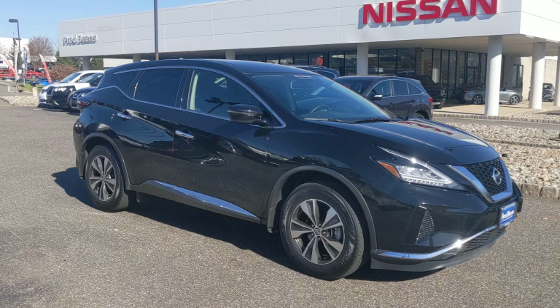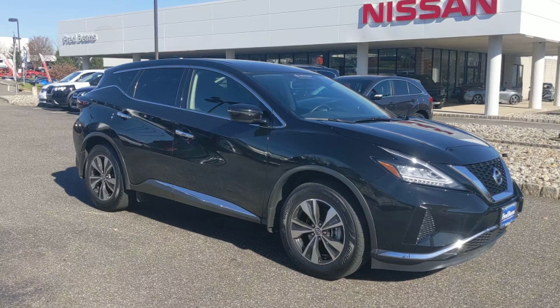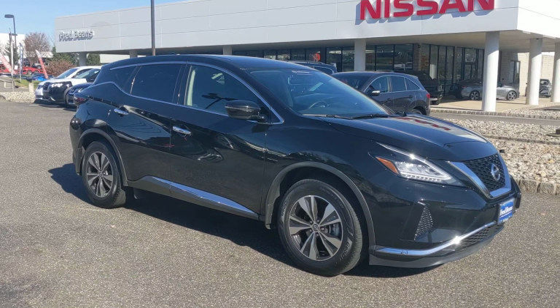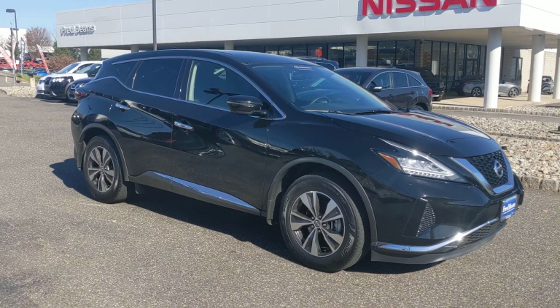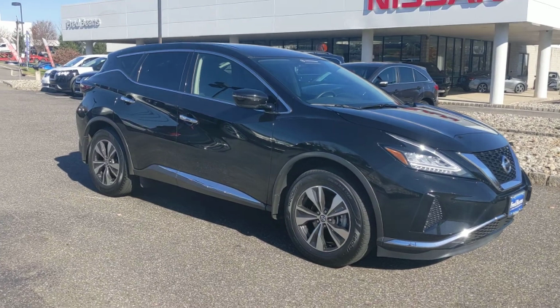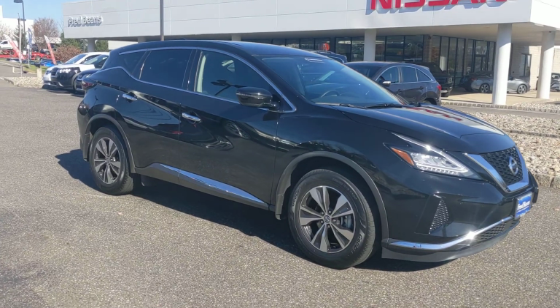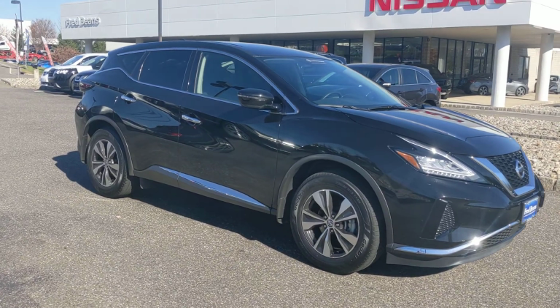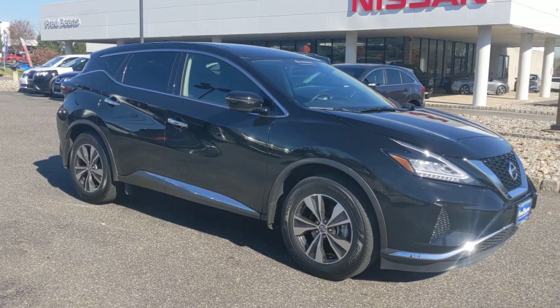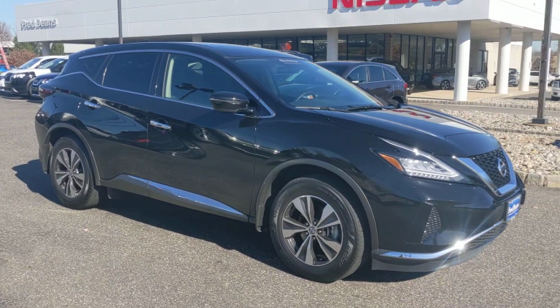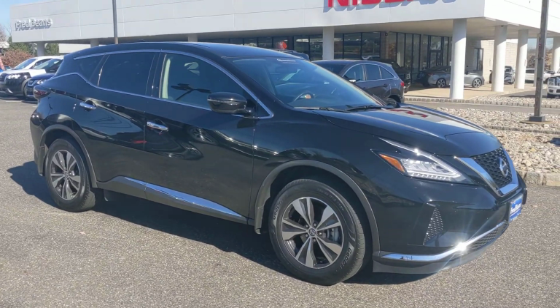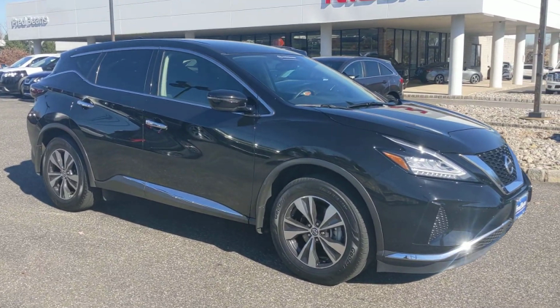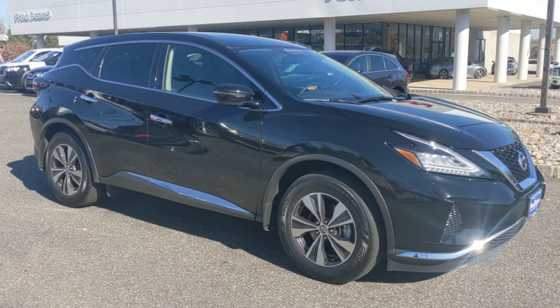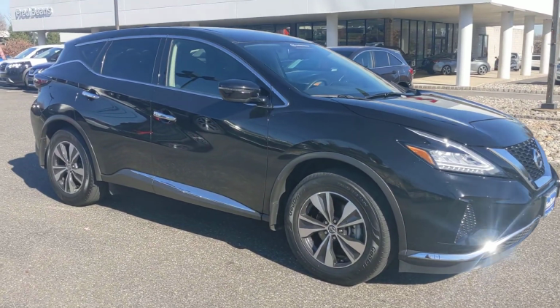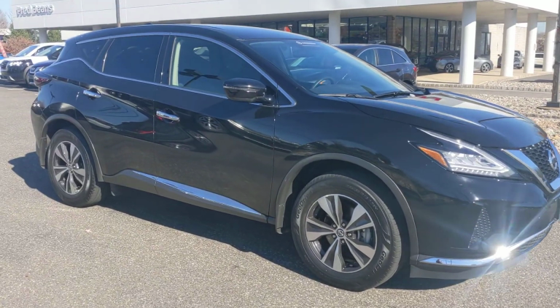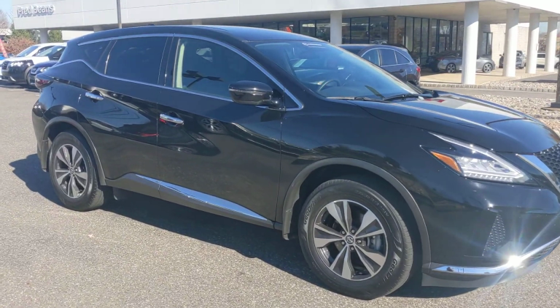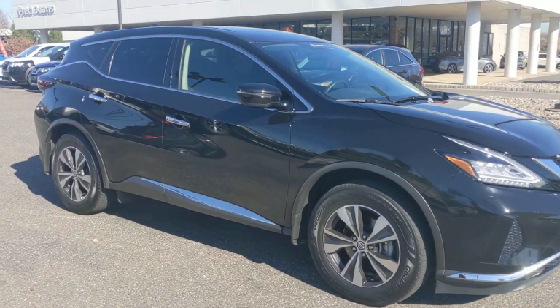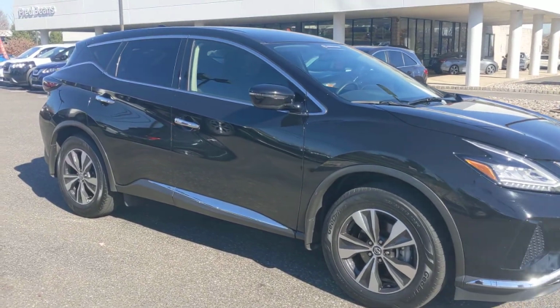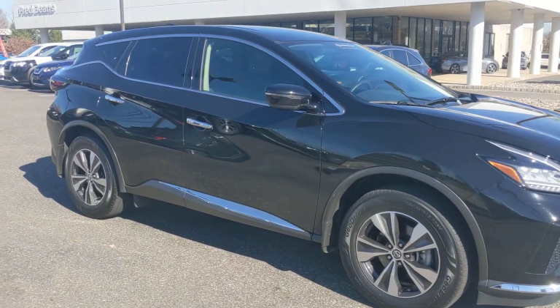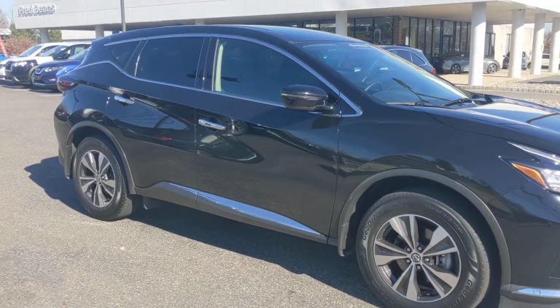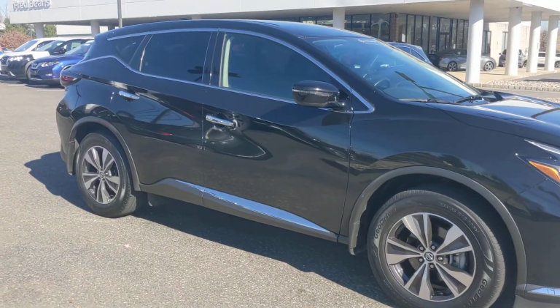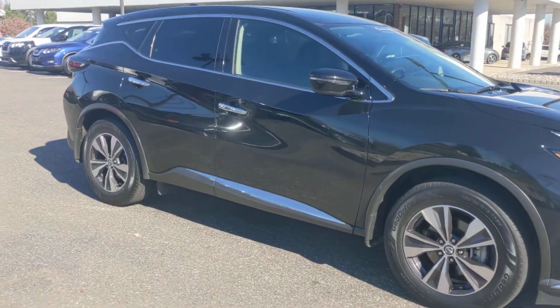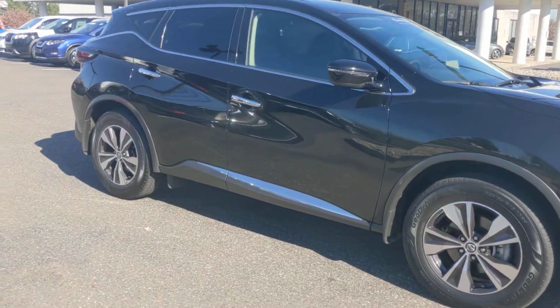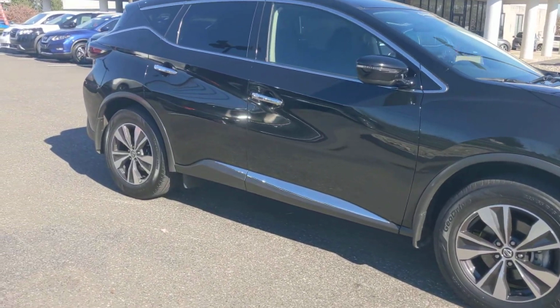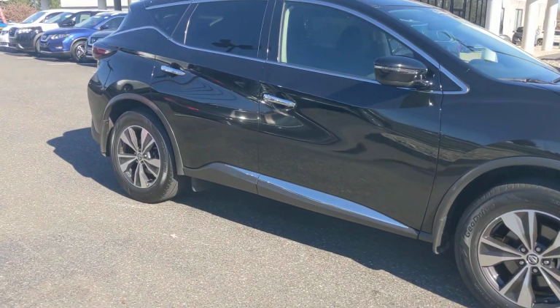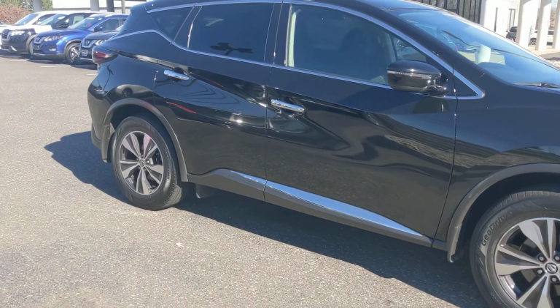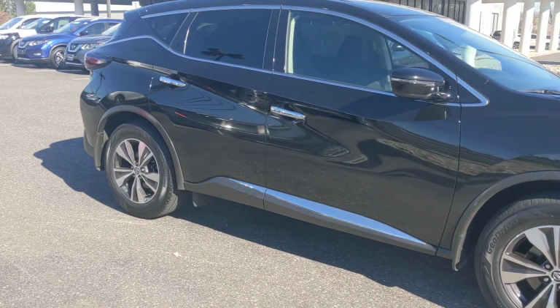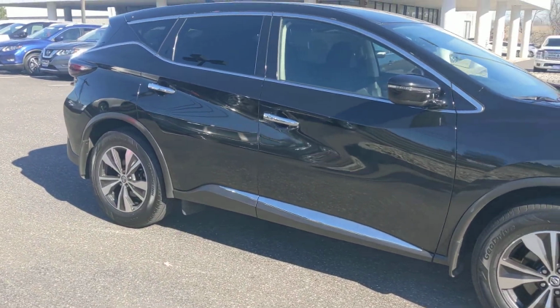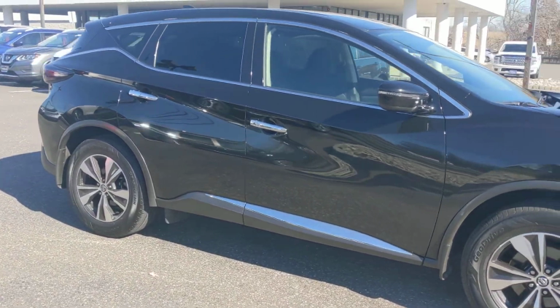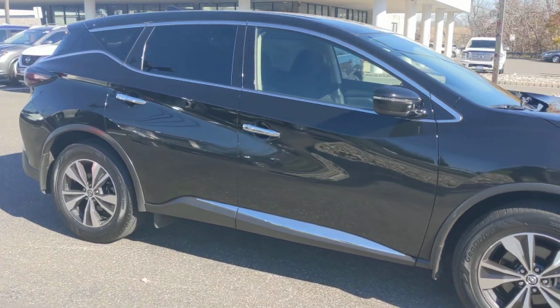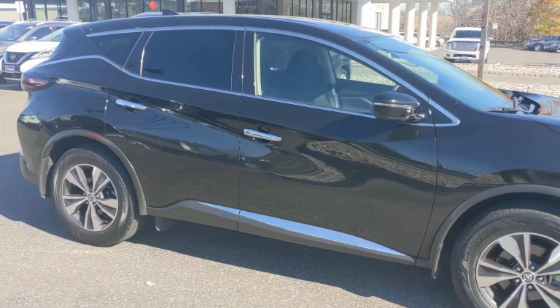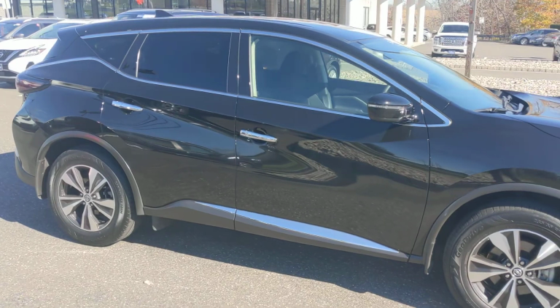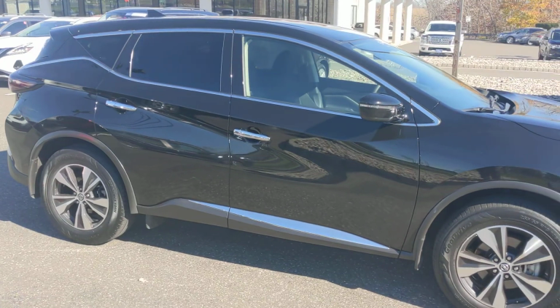All right, there it is — 2020 Nissan Murano S, certified pre-owned here at Fred Beans.